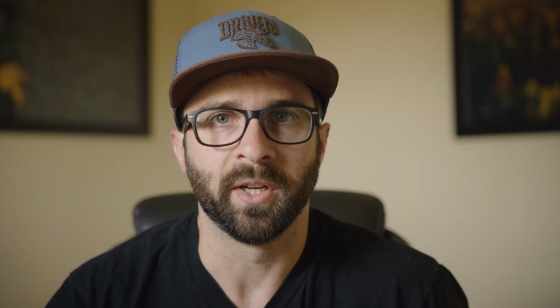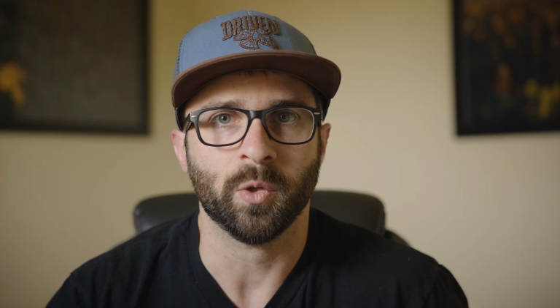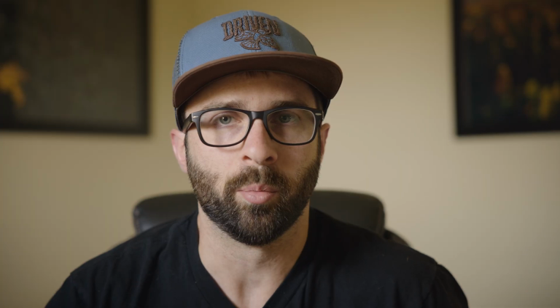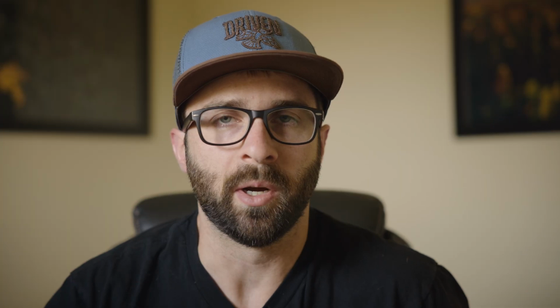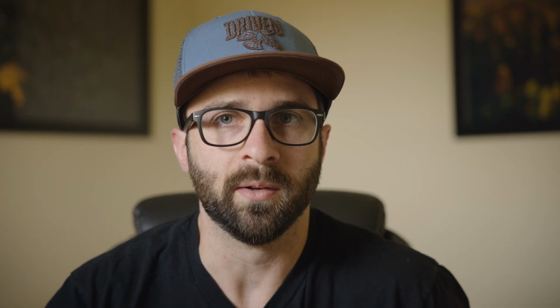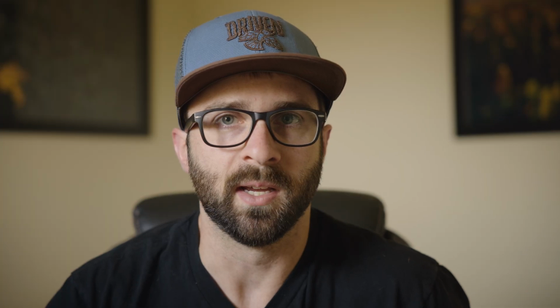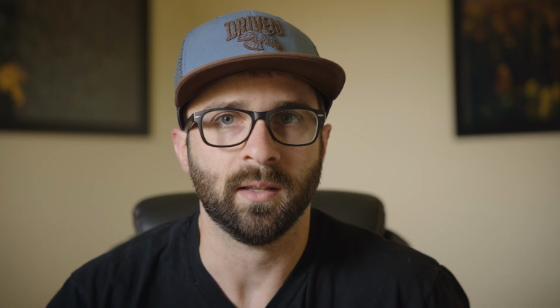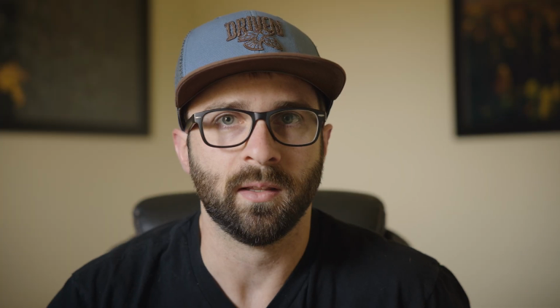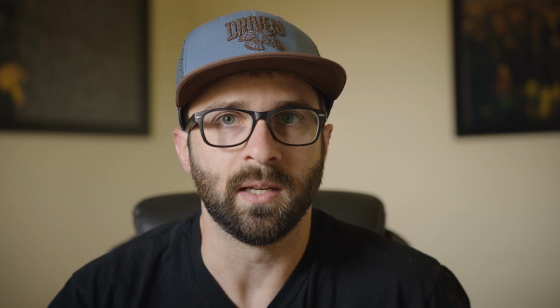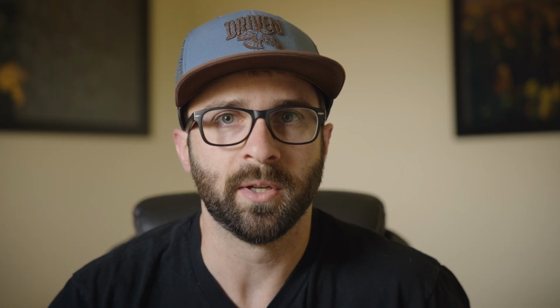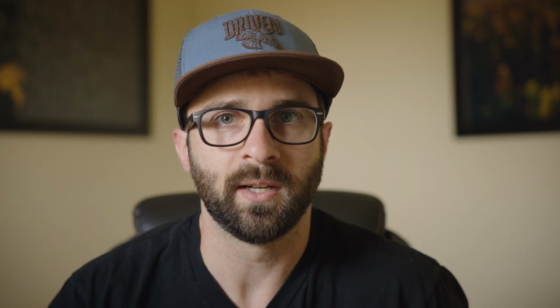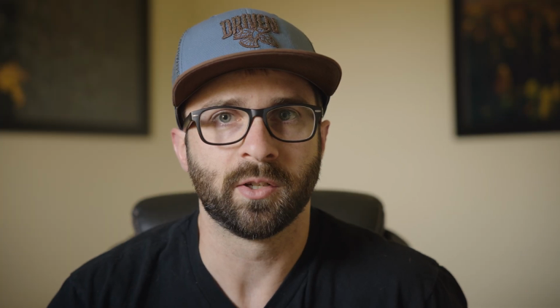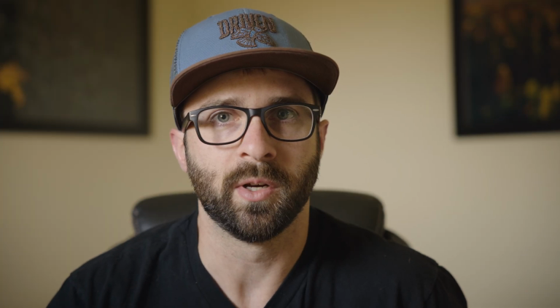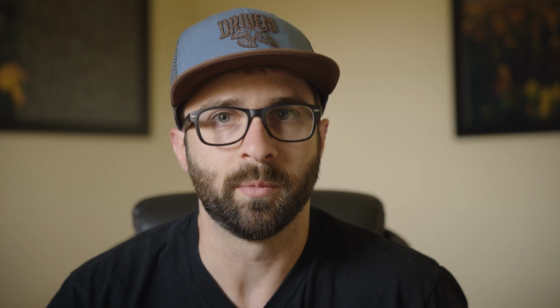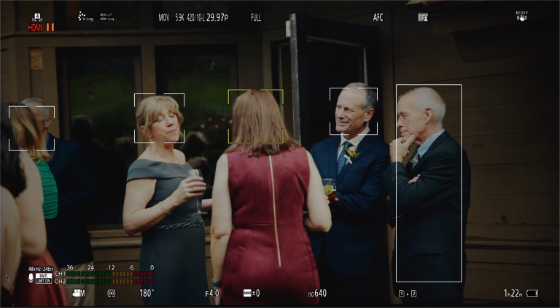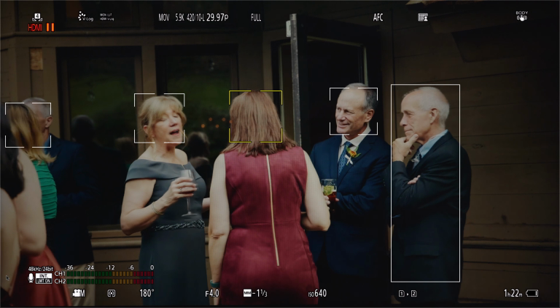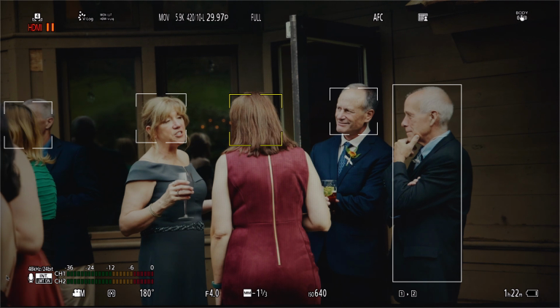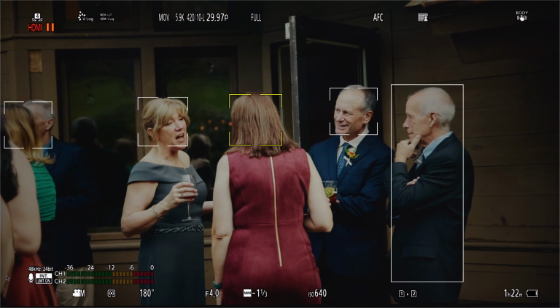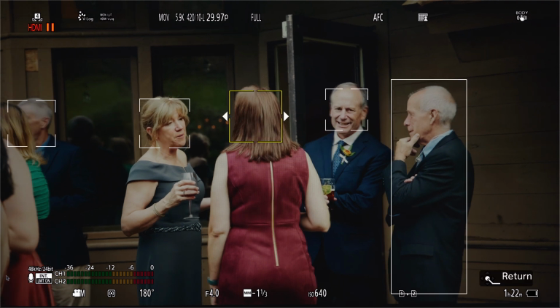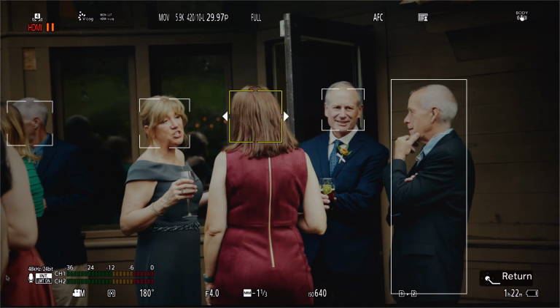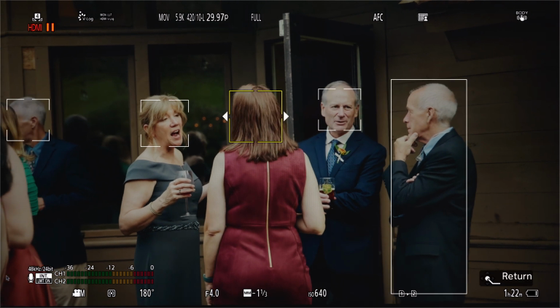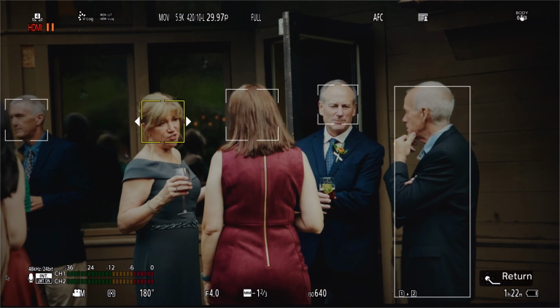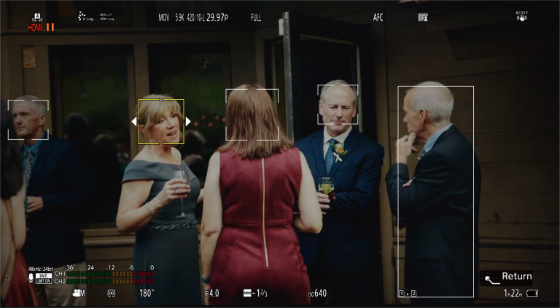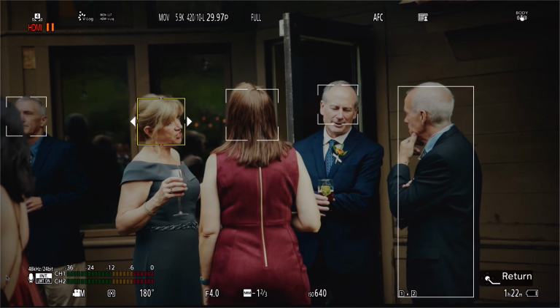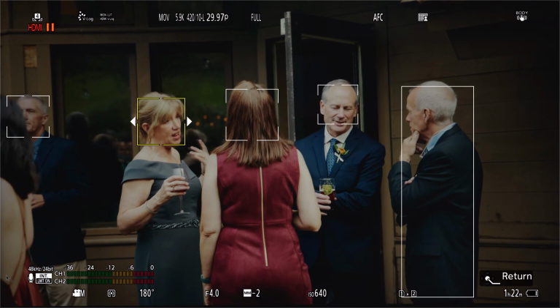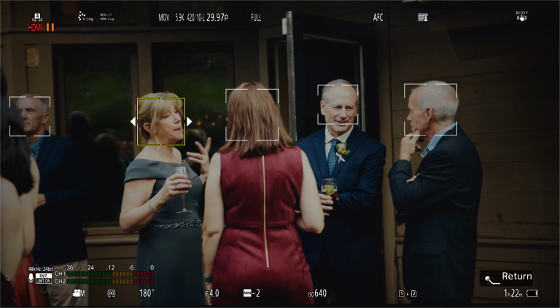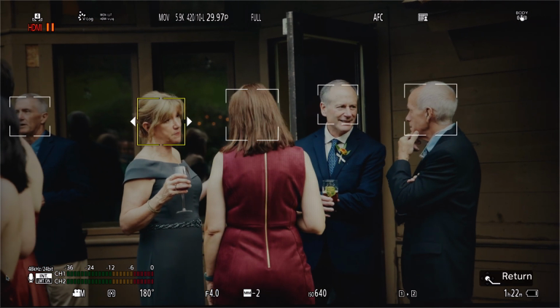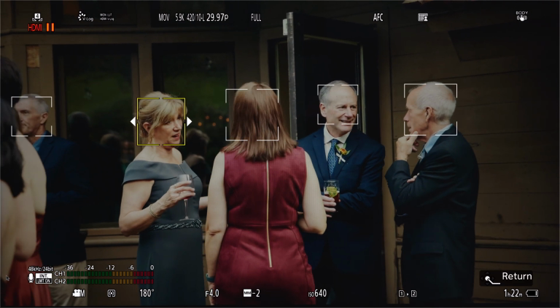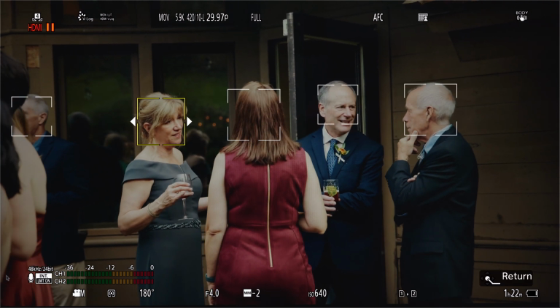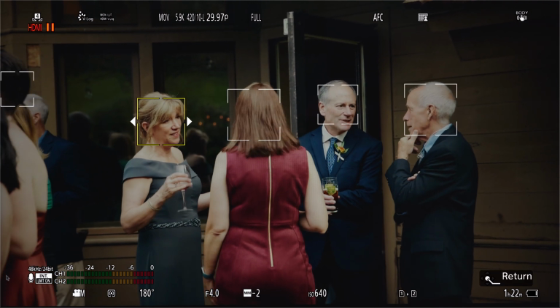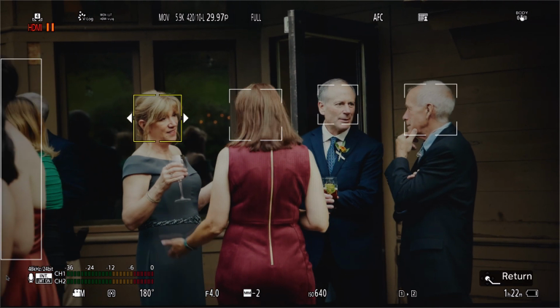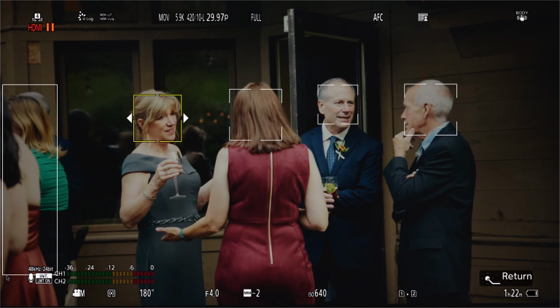One thing I do want to point out is that the ability to switch from subject to subject with your joystick is only available in the full area mode.